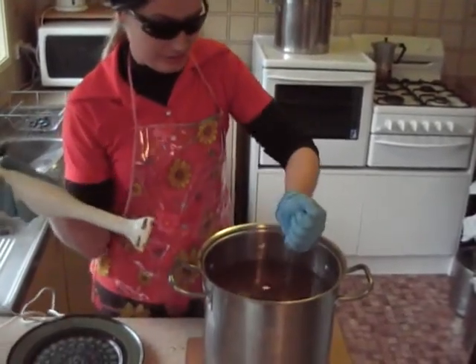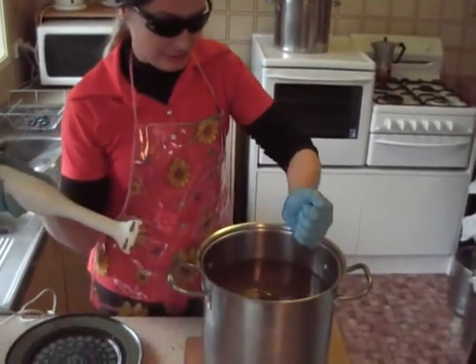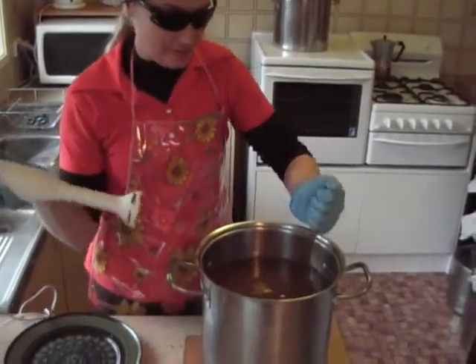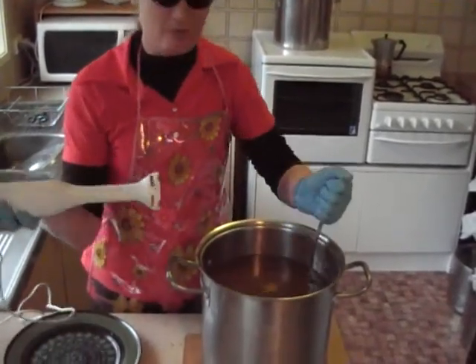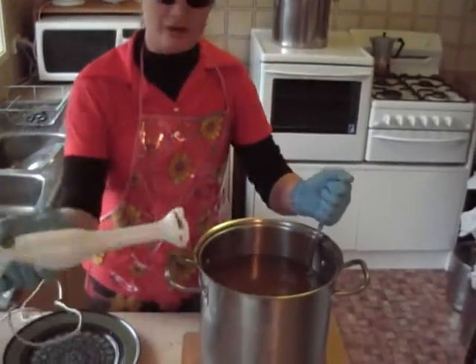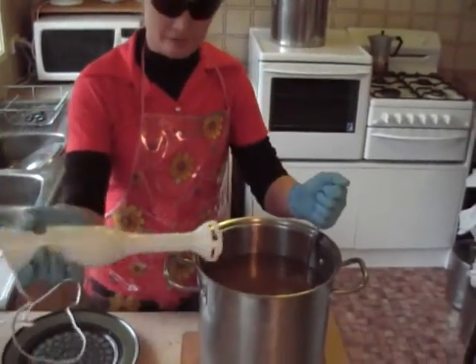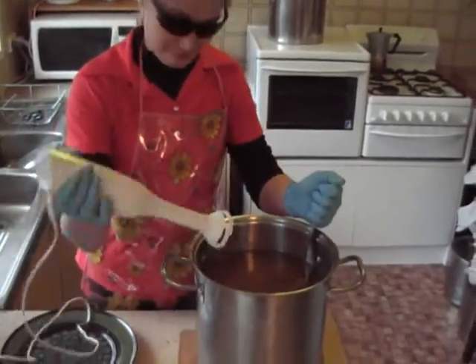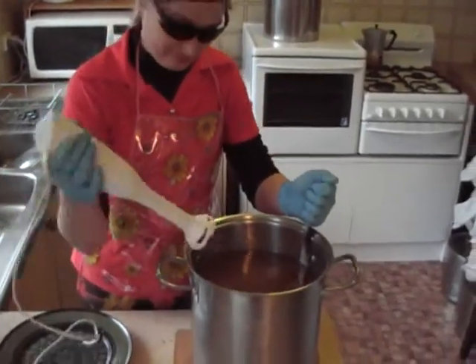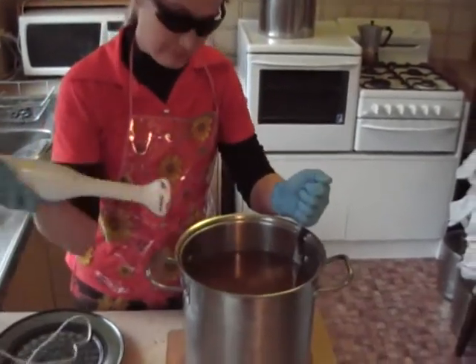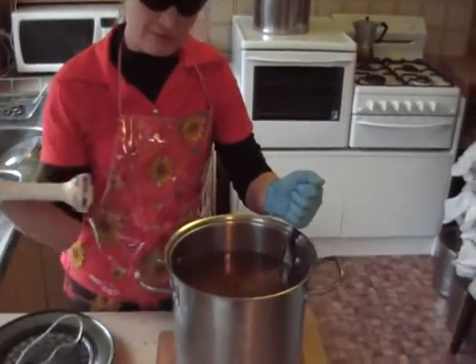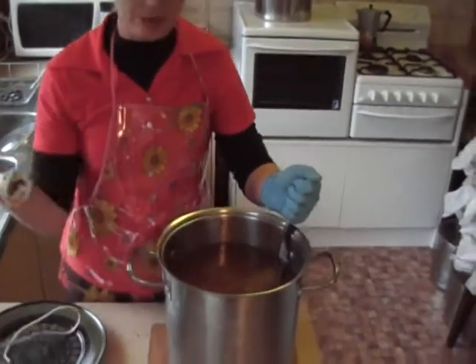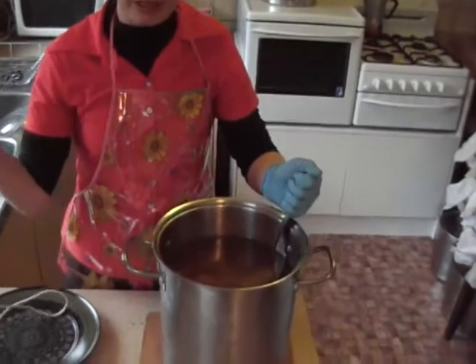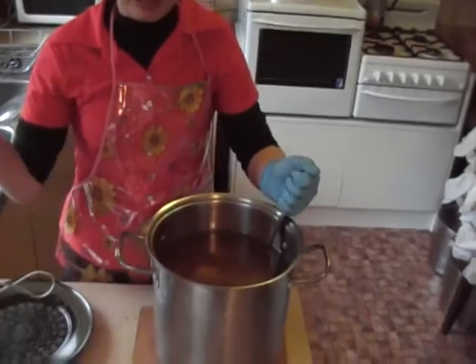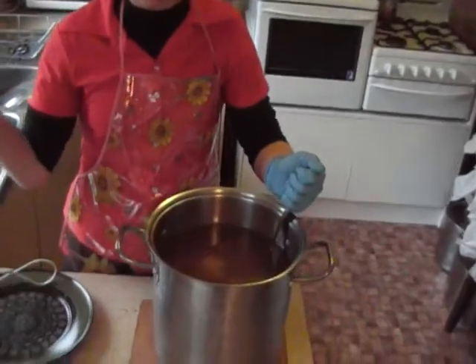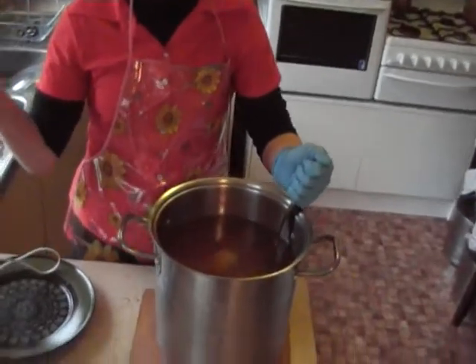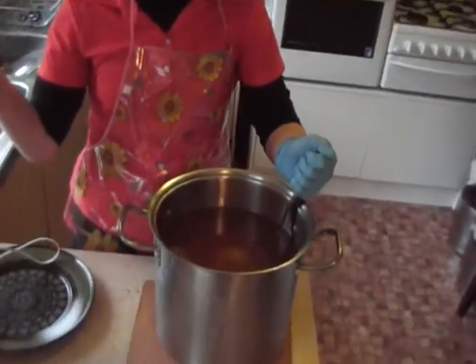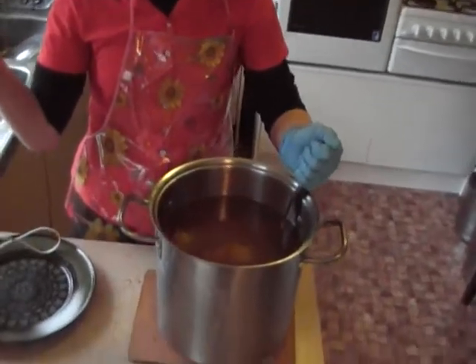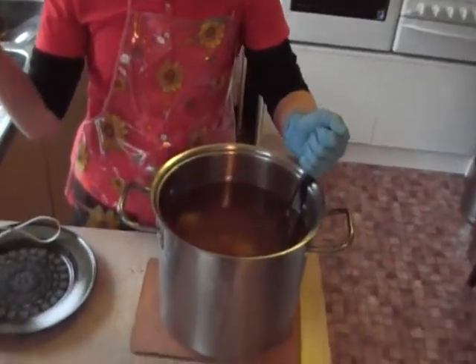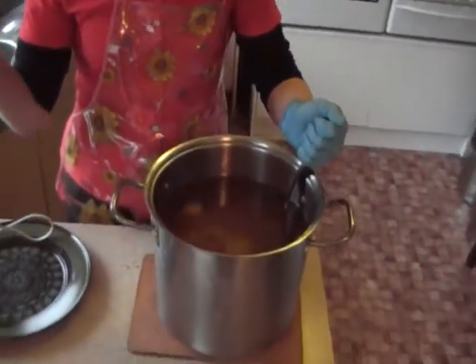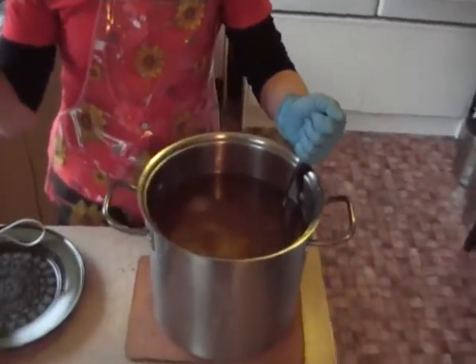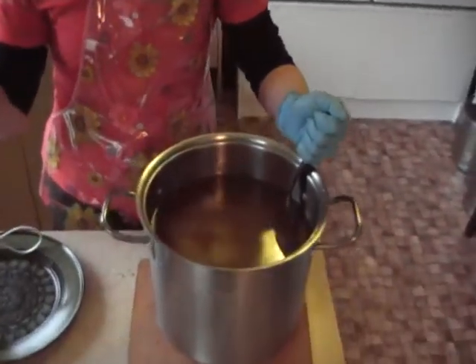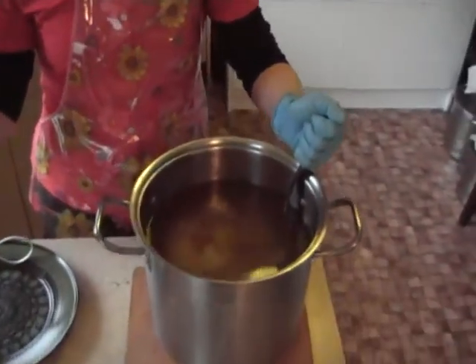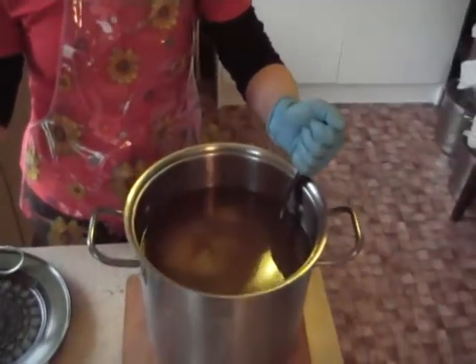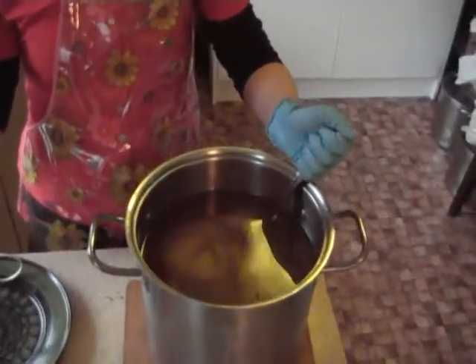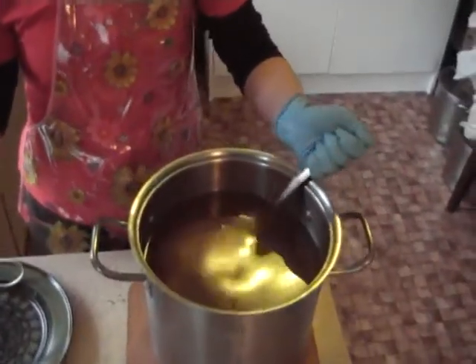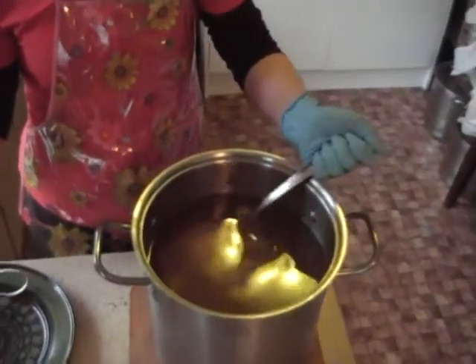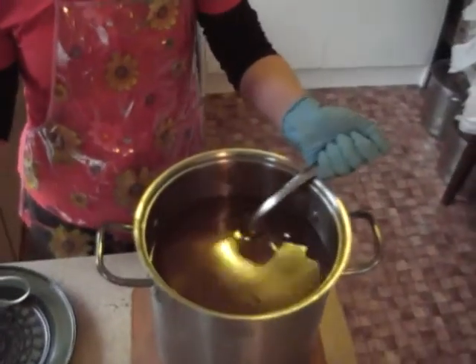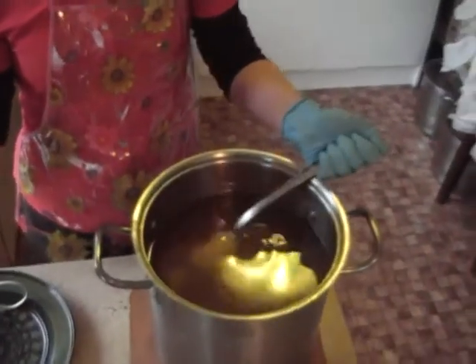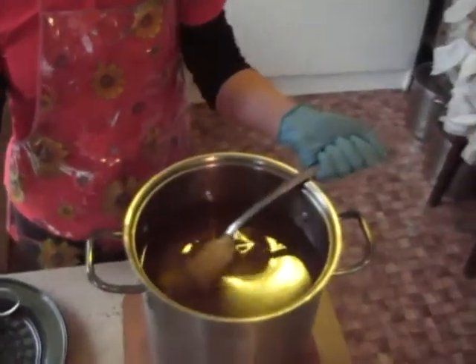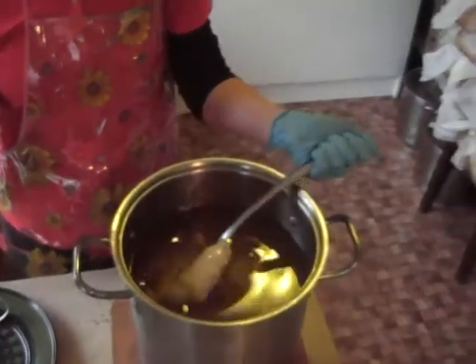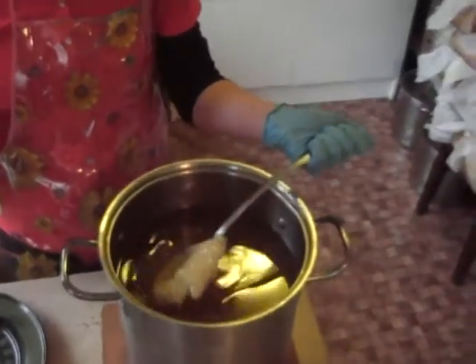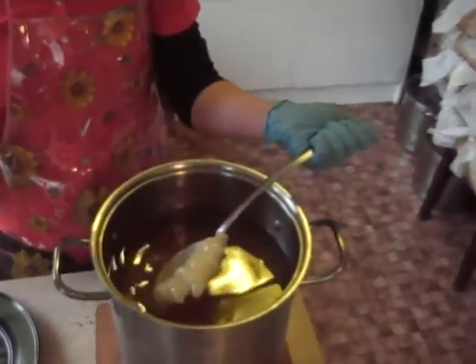So you might want to have a look in there. Can you see that? Chunky chunks.